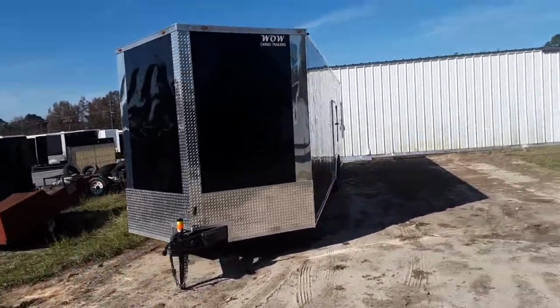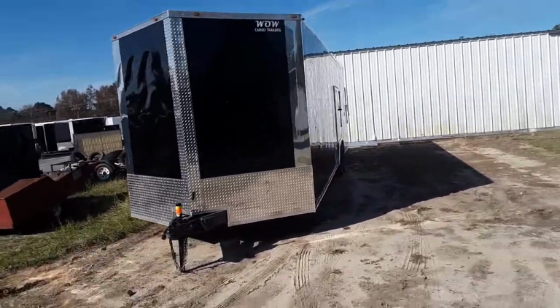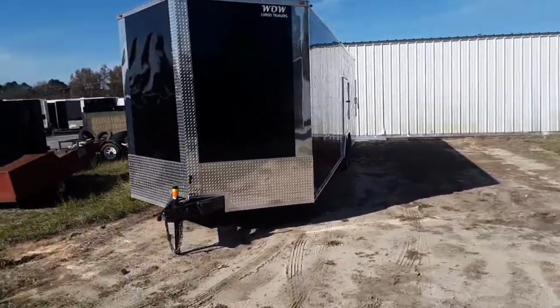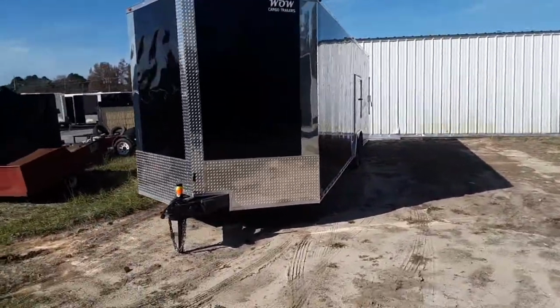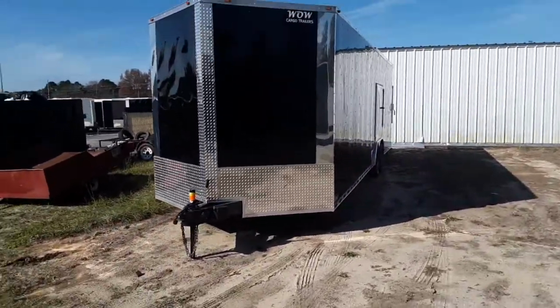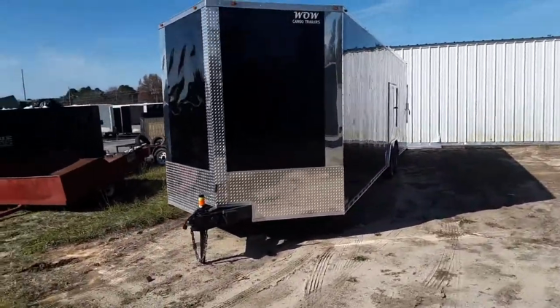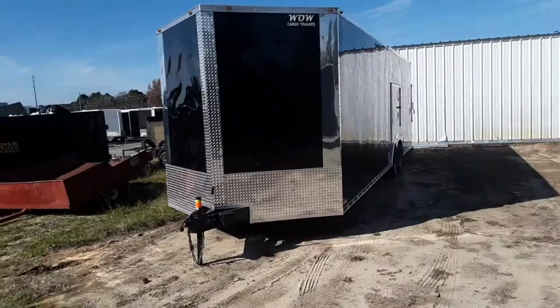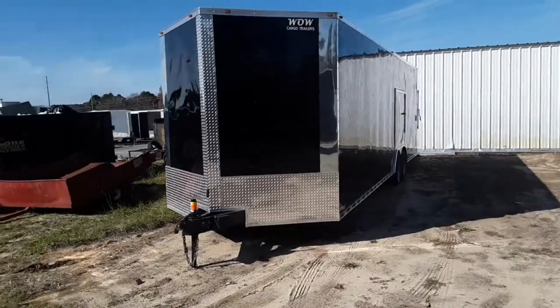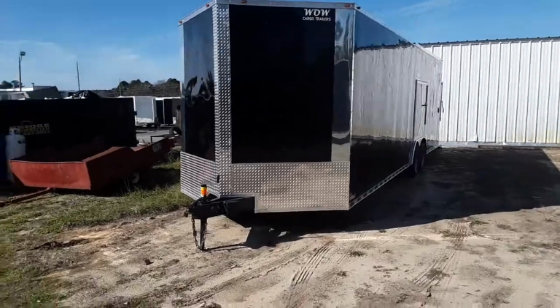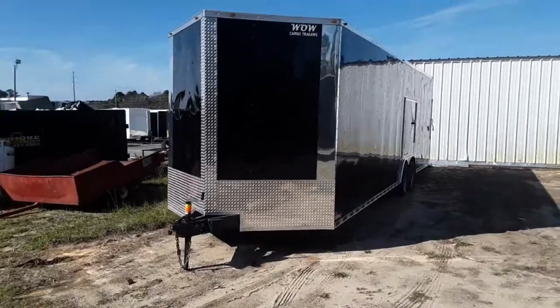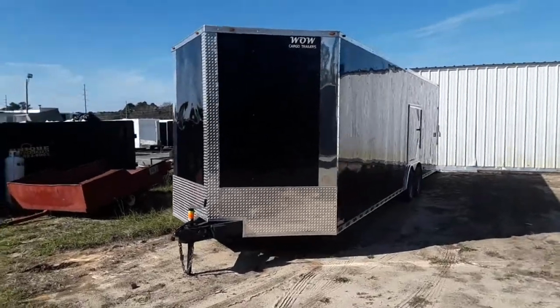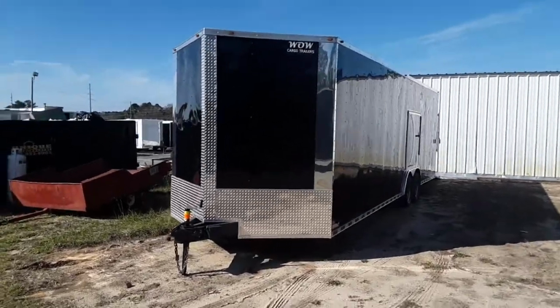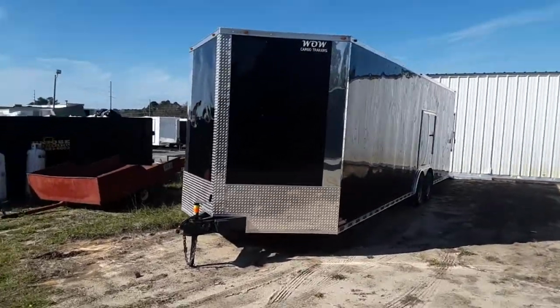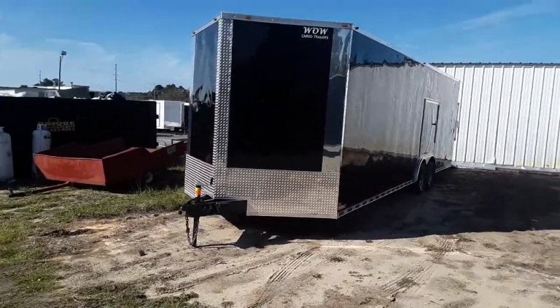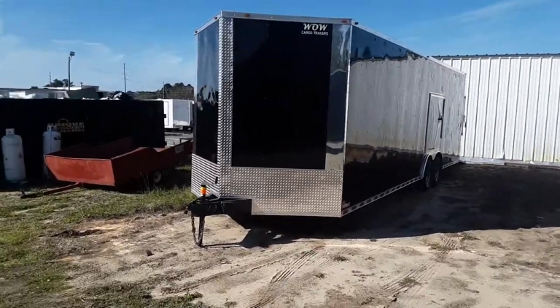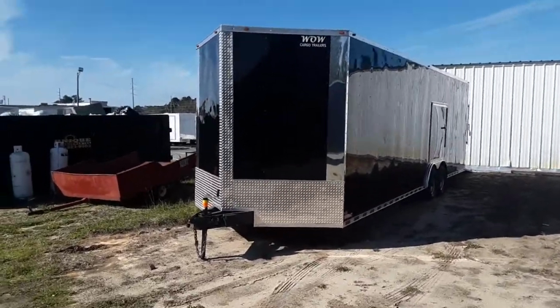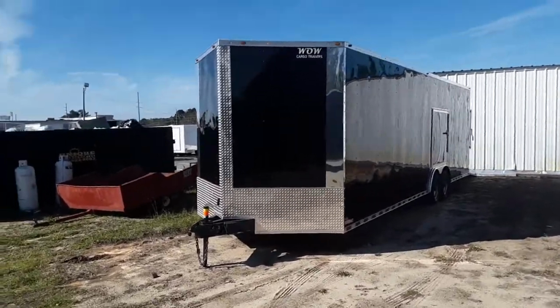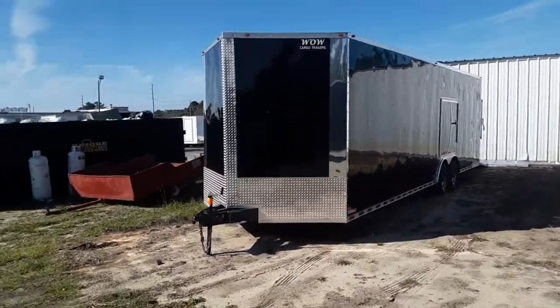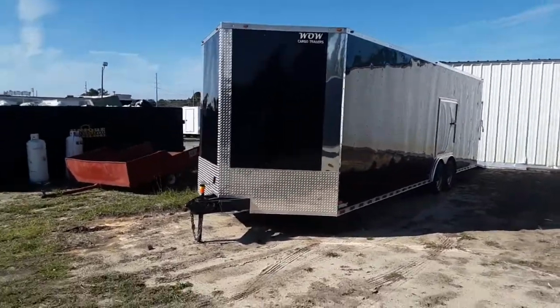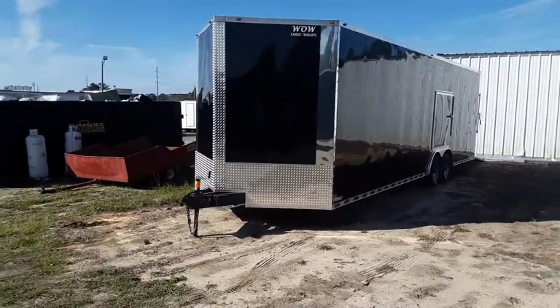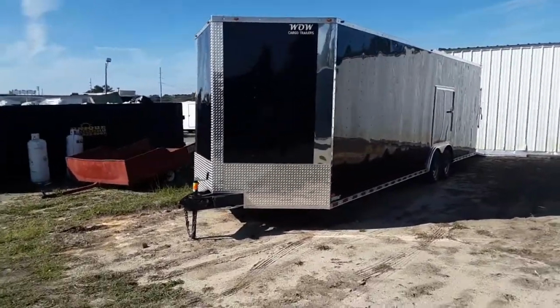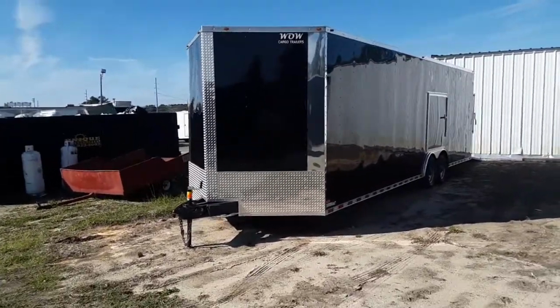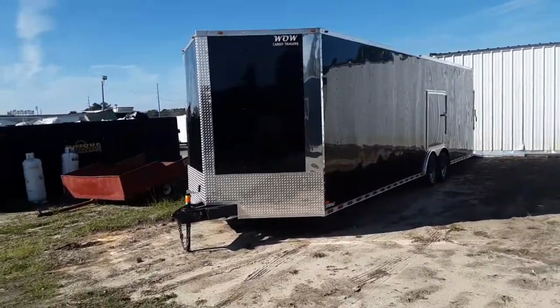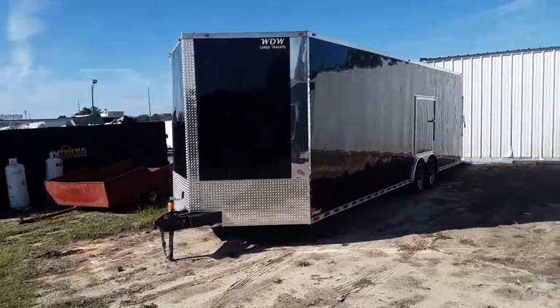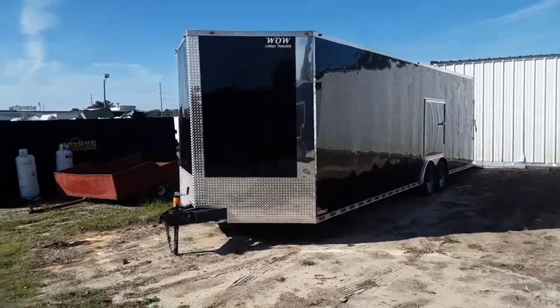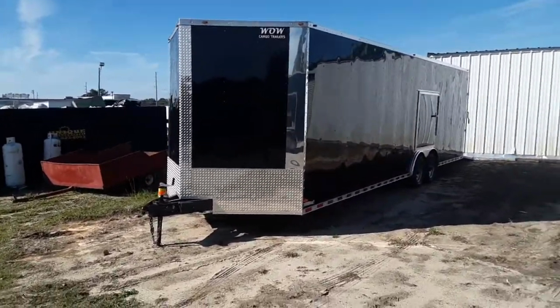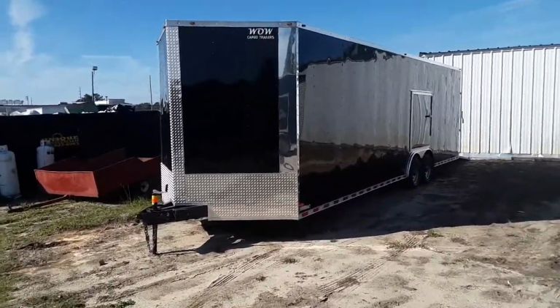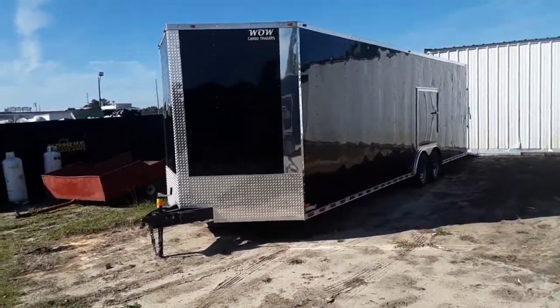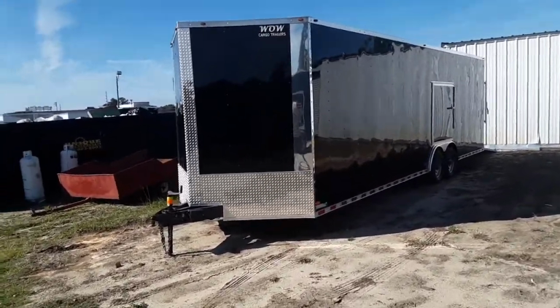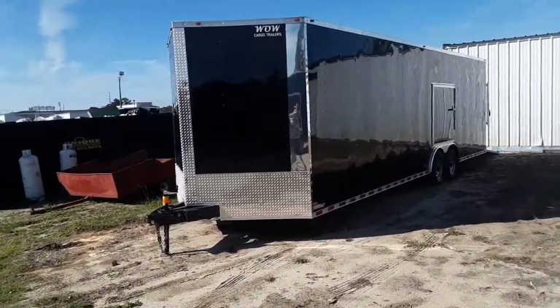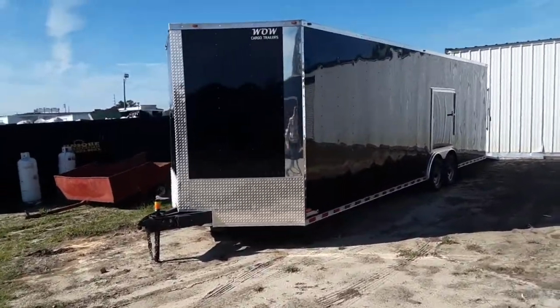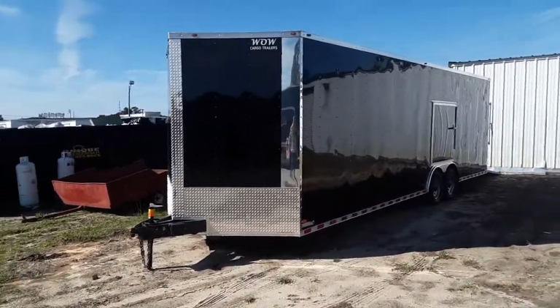That's WOW Cargo Trailers. Check us out online or give me a call today. We're letting this trailer go for $10,500.